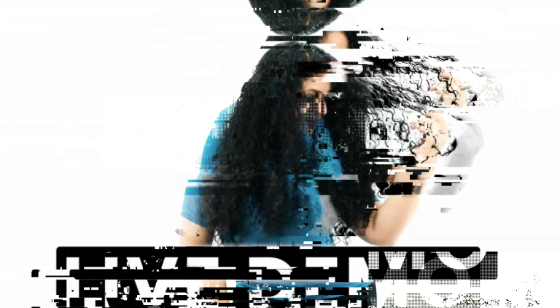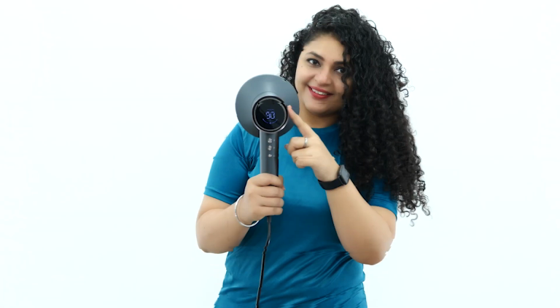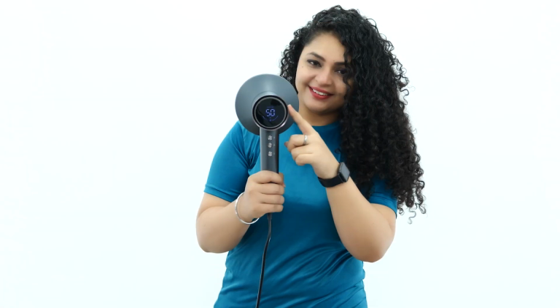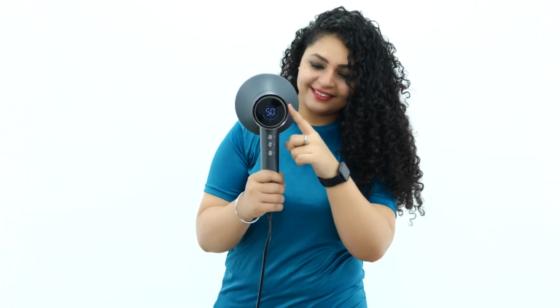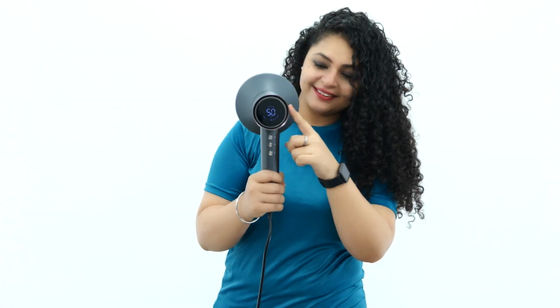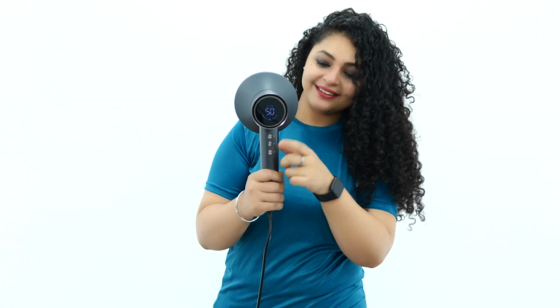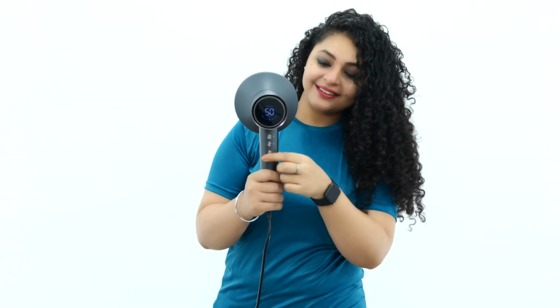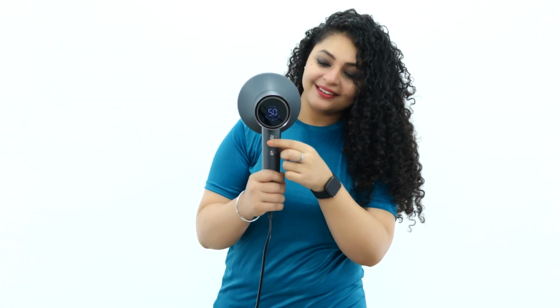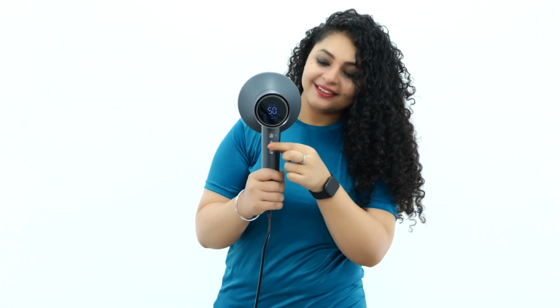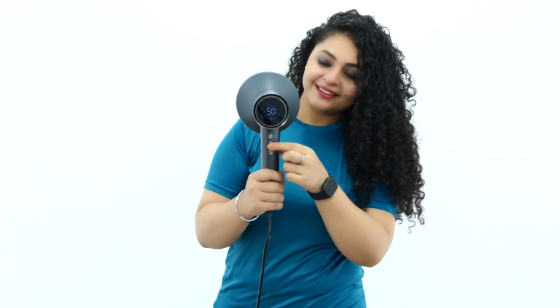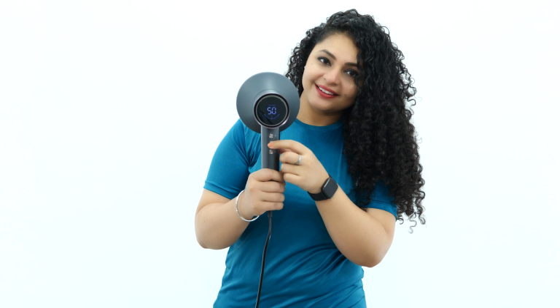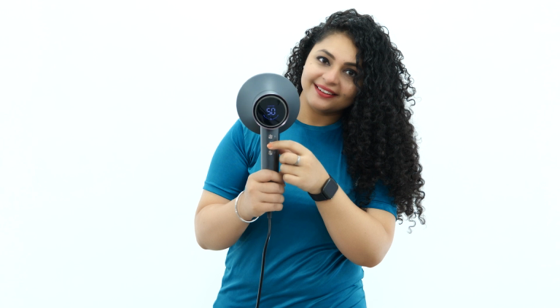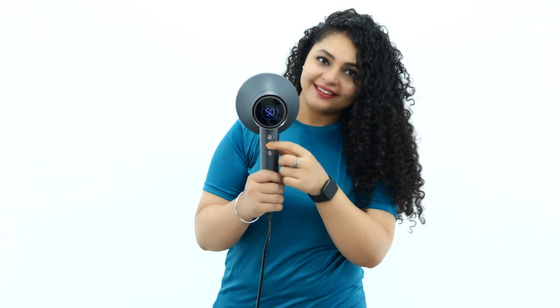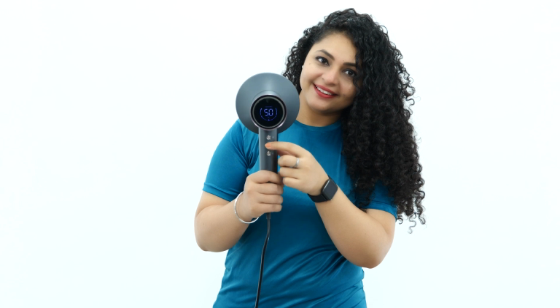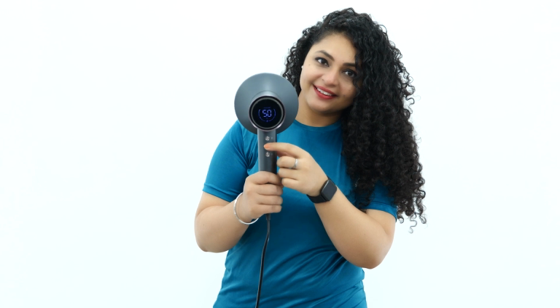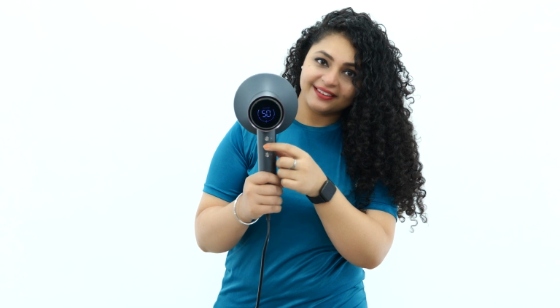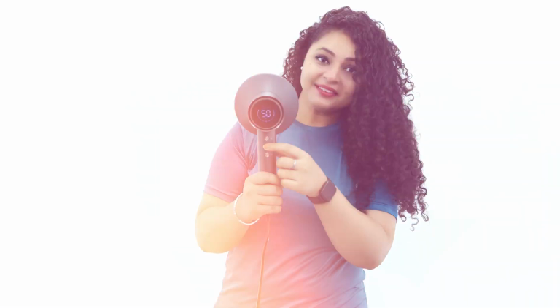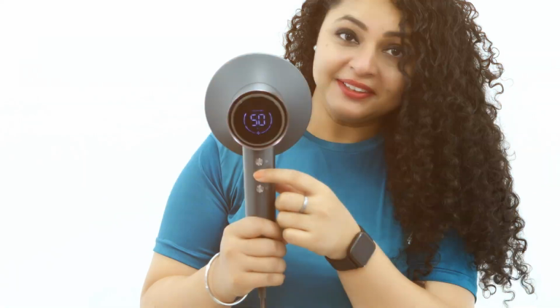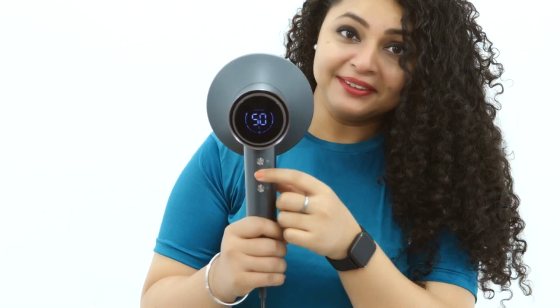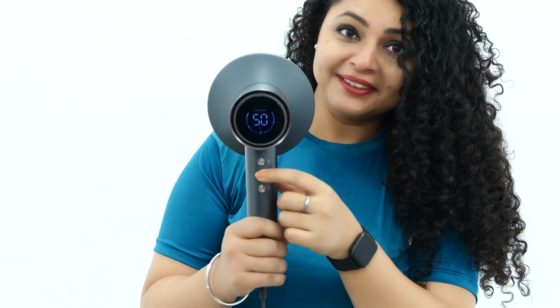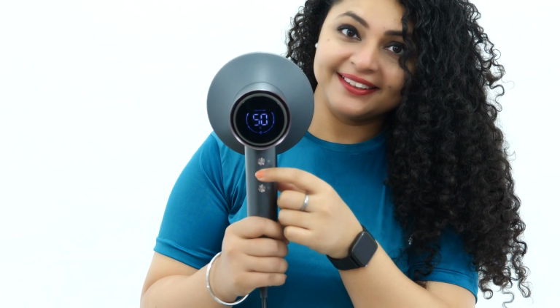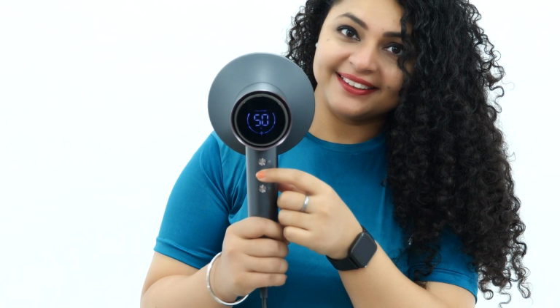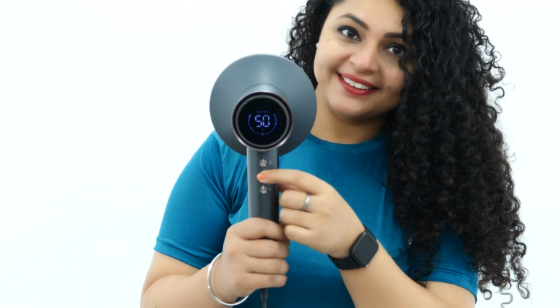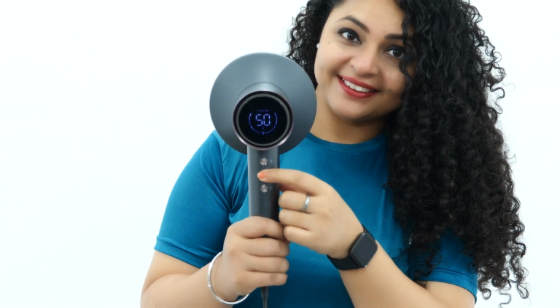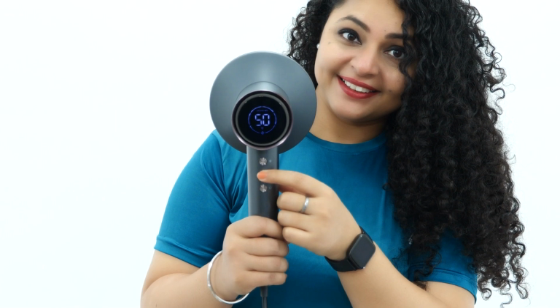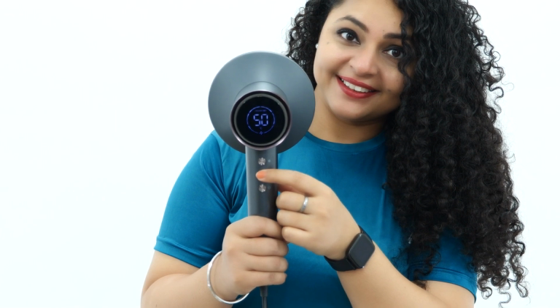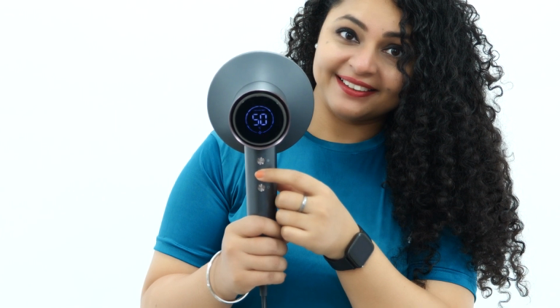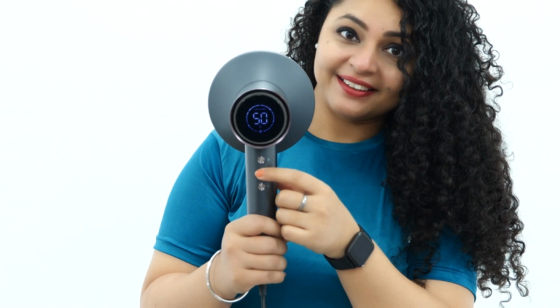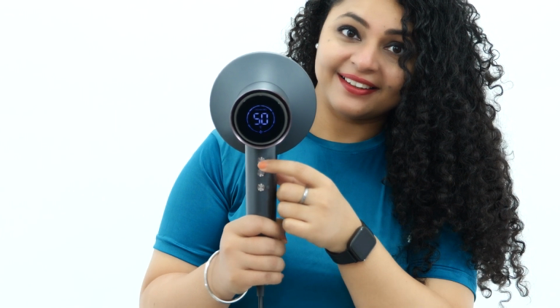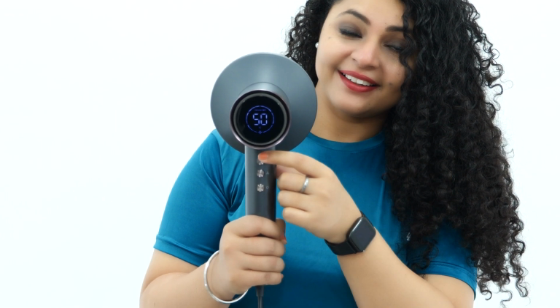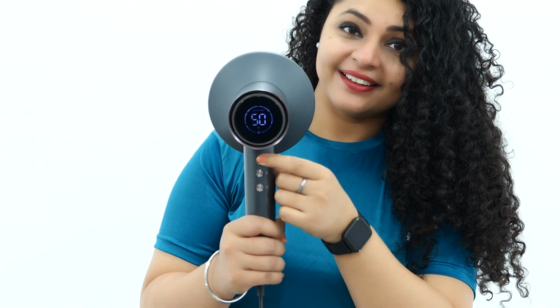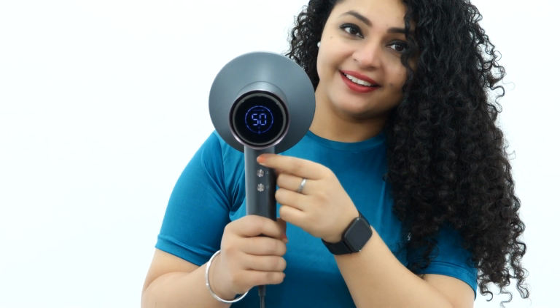This is its display, and using these buttons I can select the temperature and speed settings.